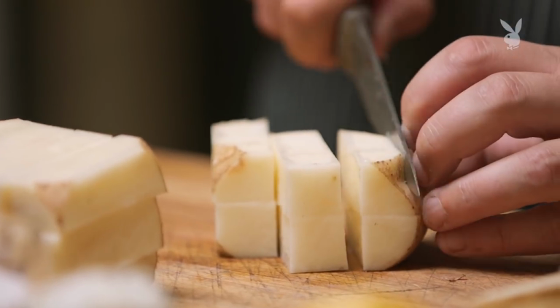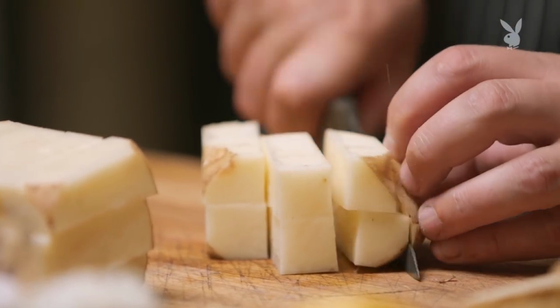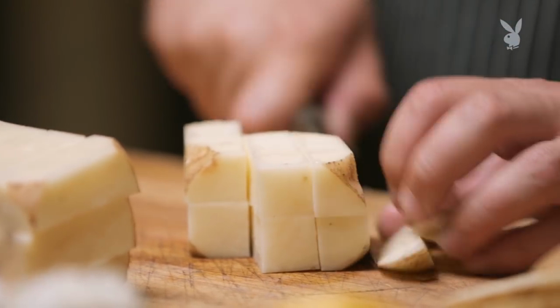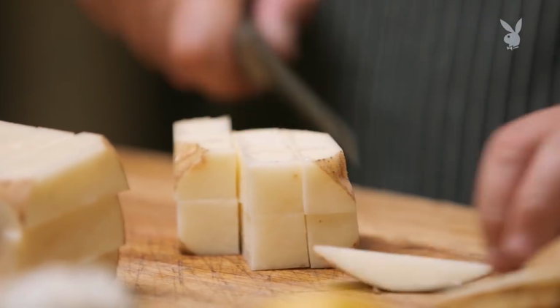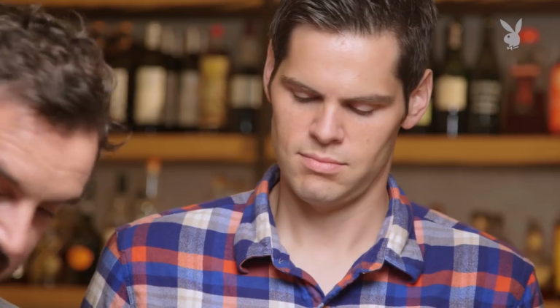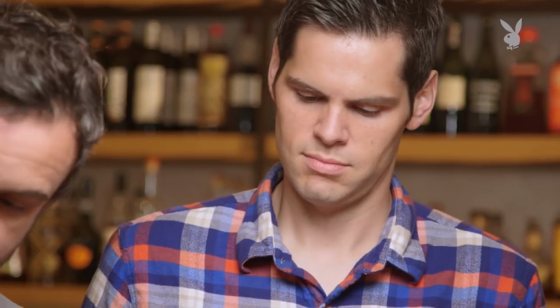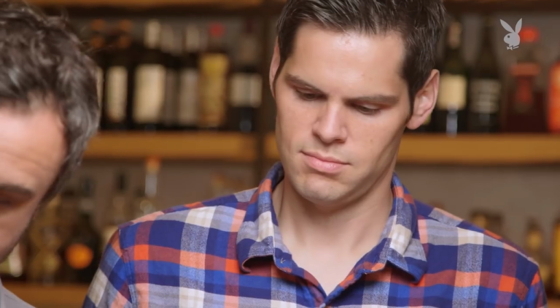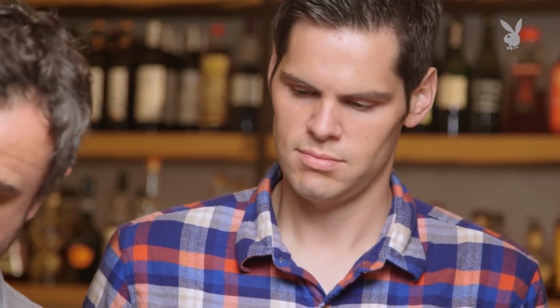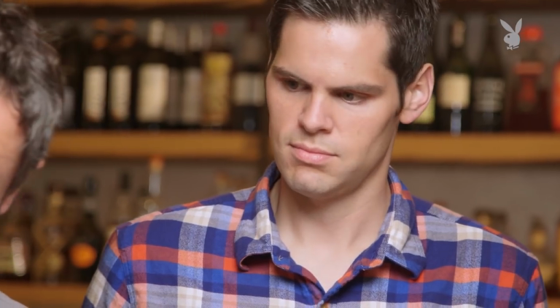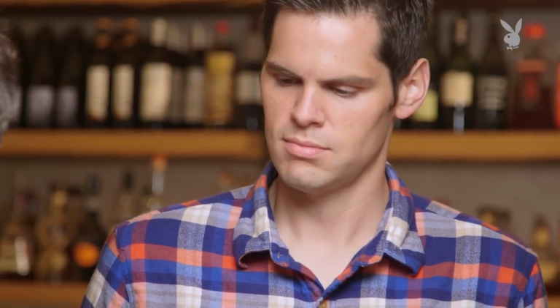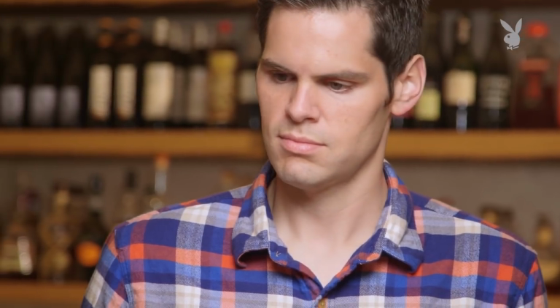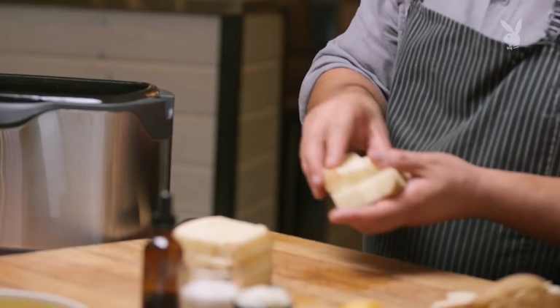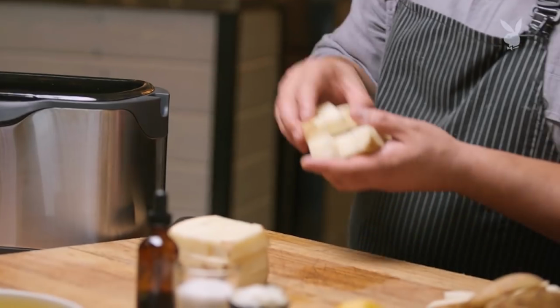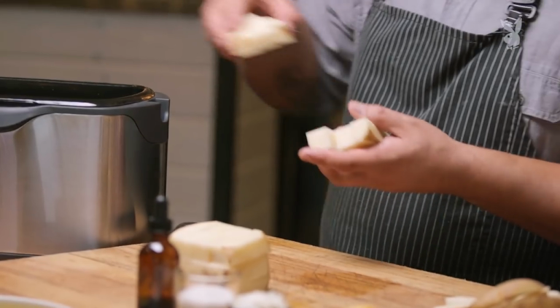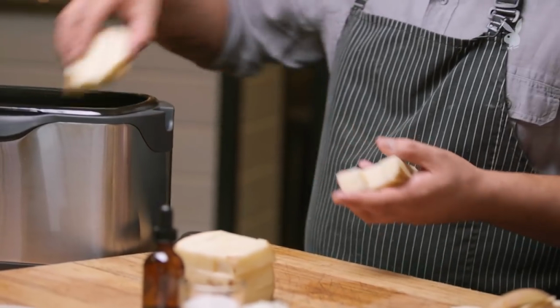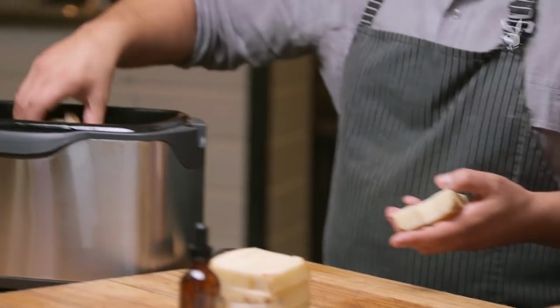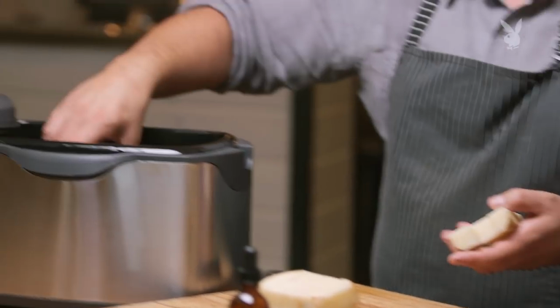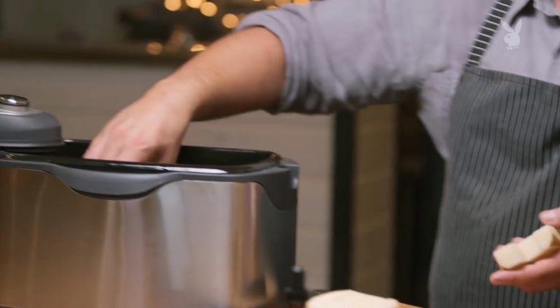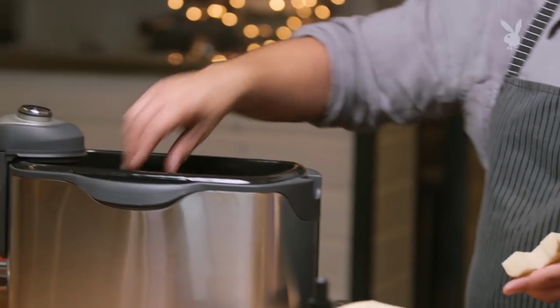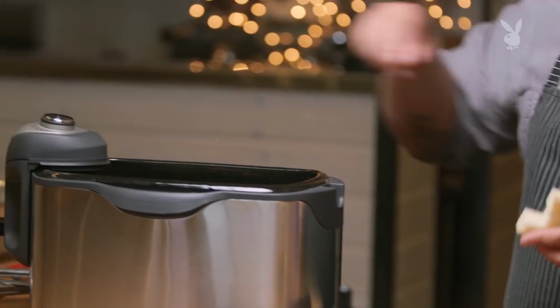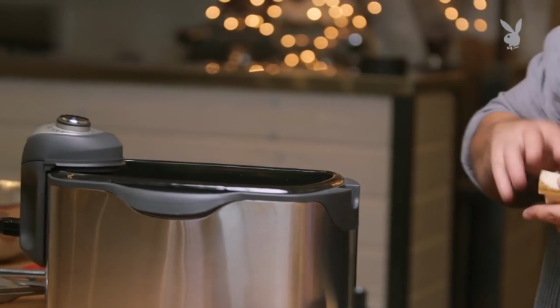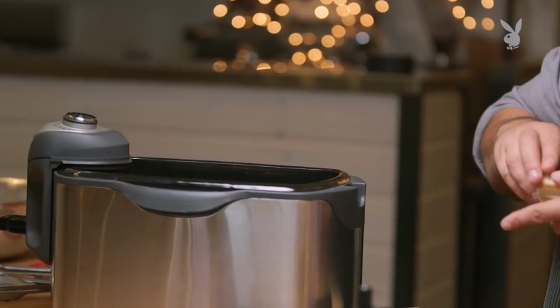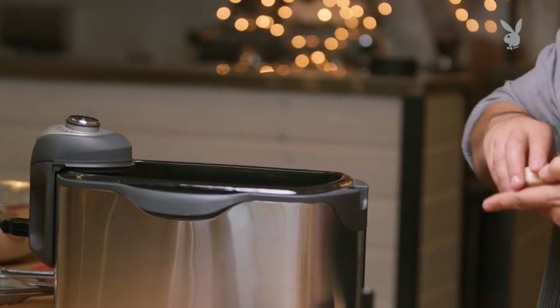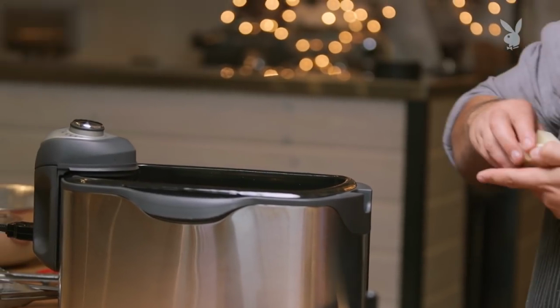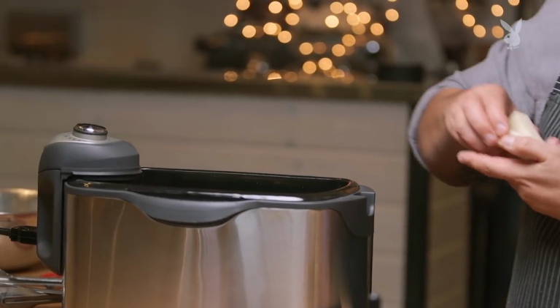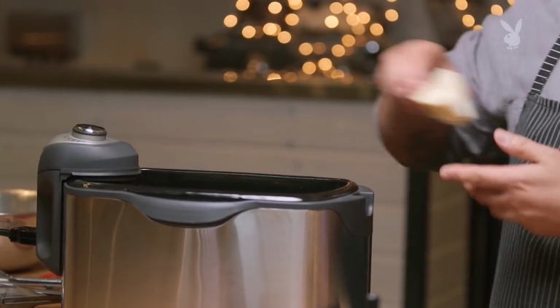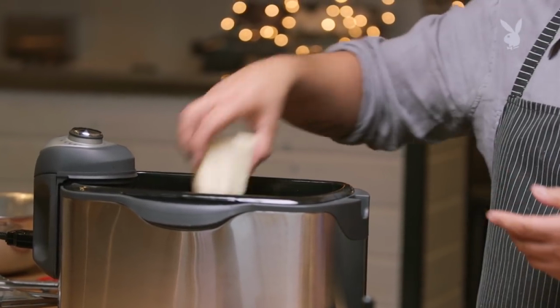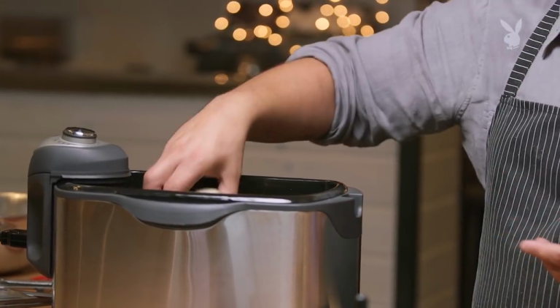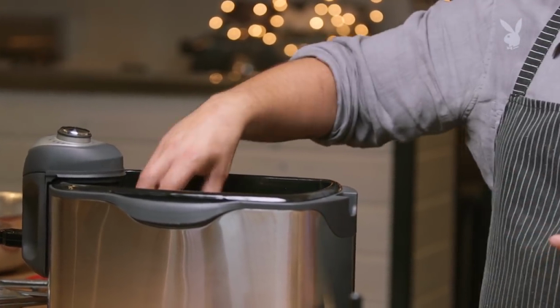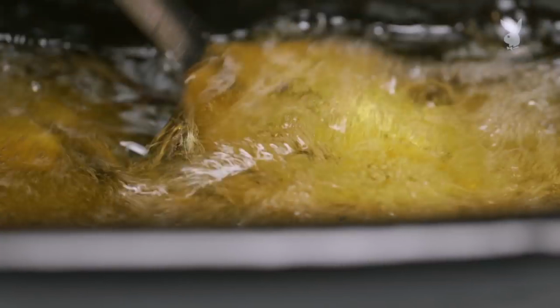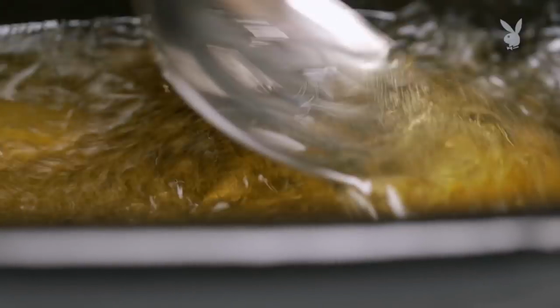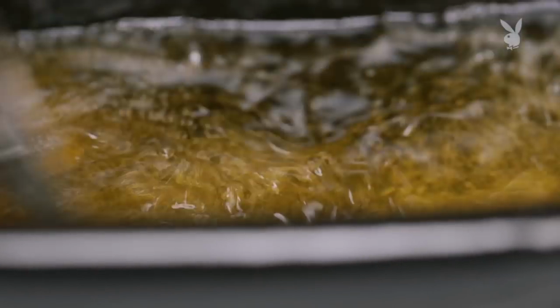We're going to go into our fryer. I like to use sunflower seed oil, so it's really nice and flavoursome.